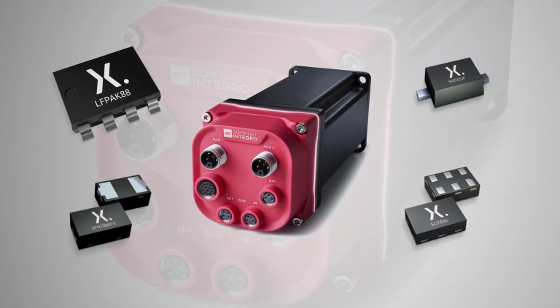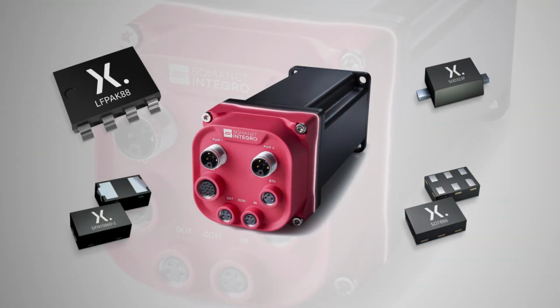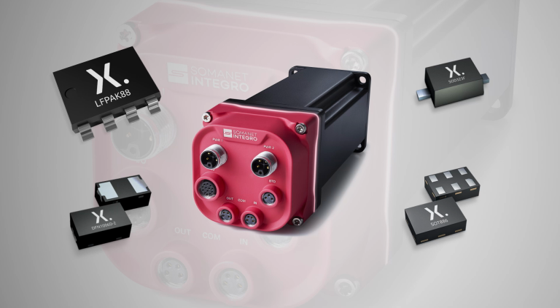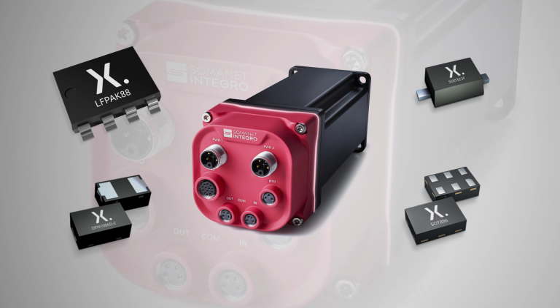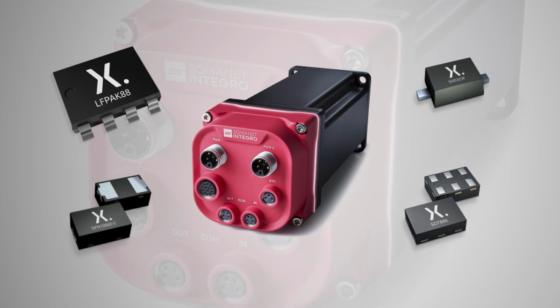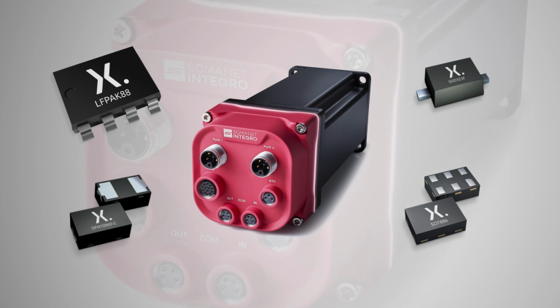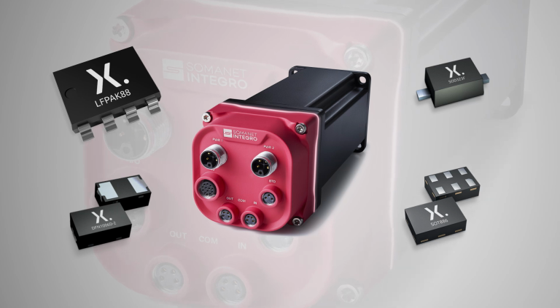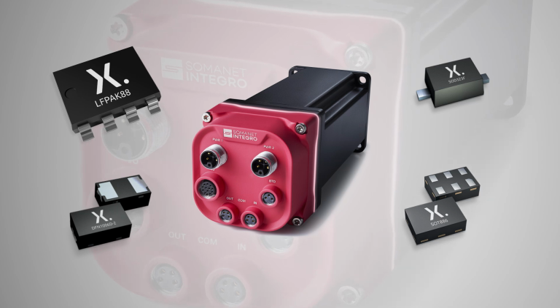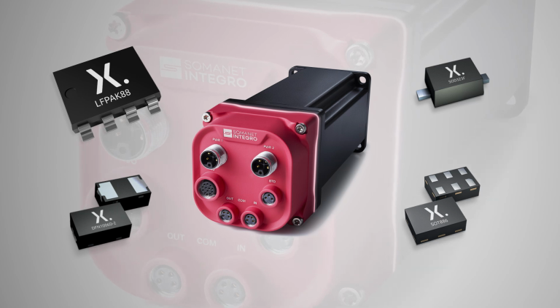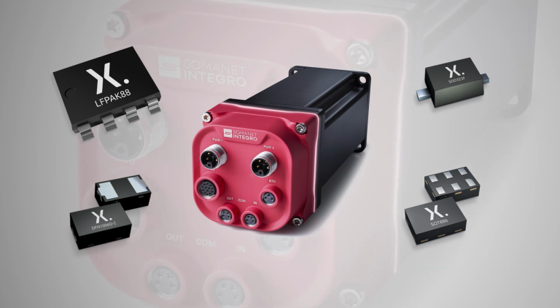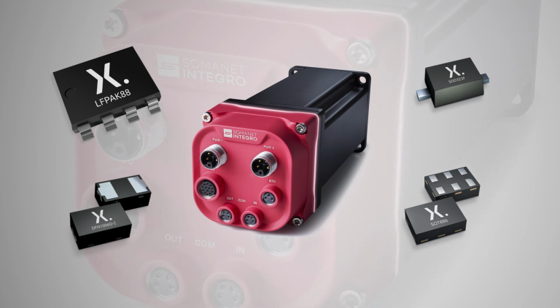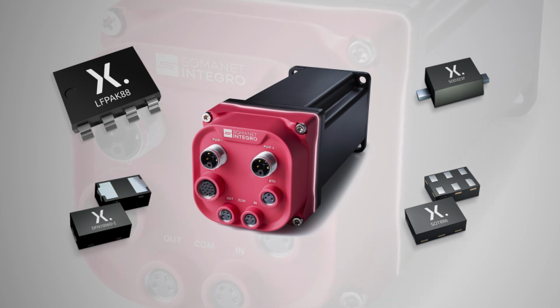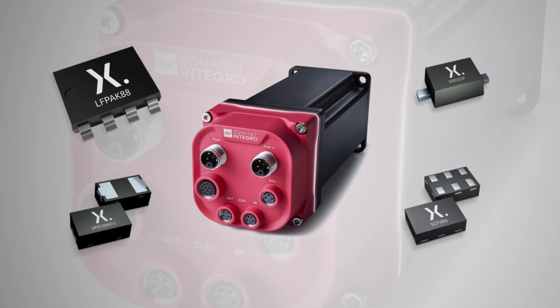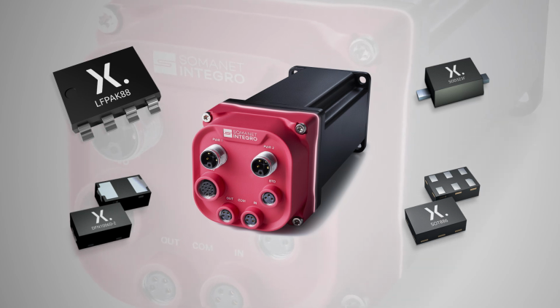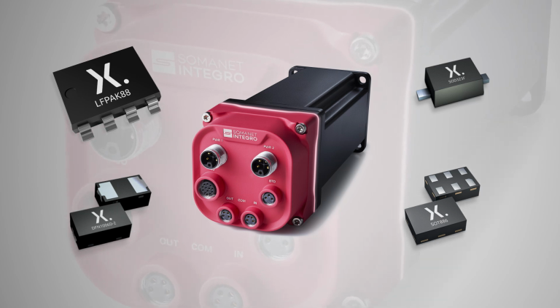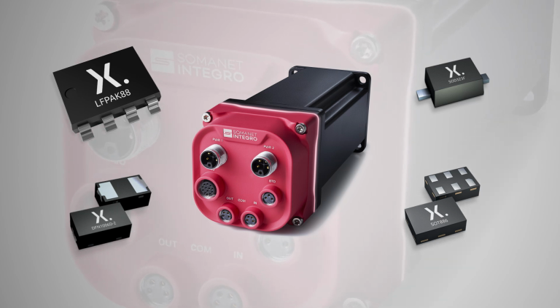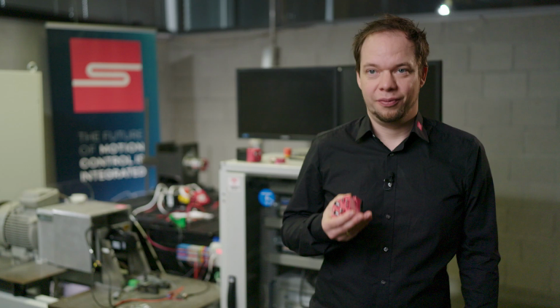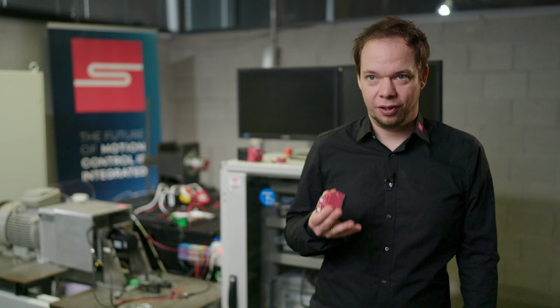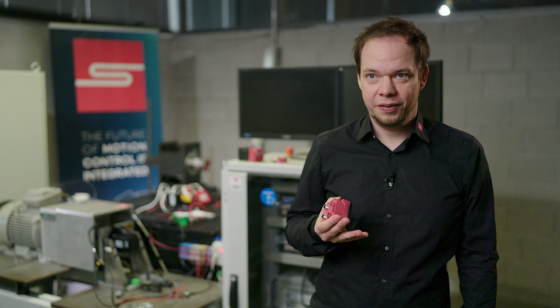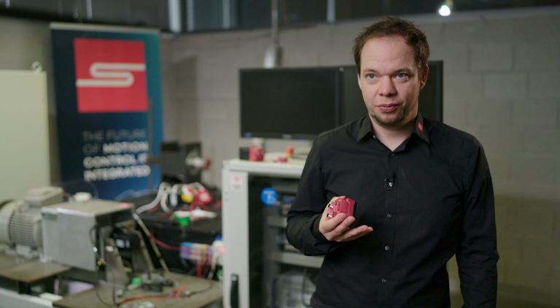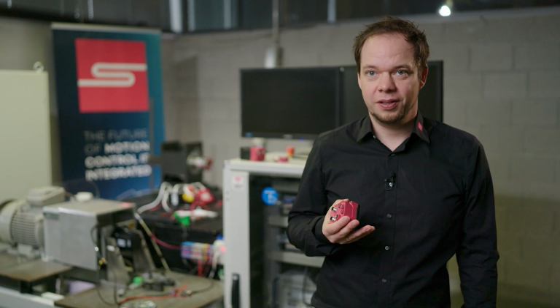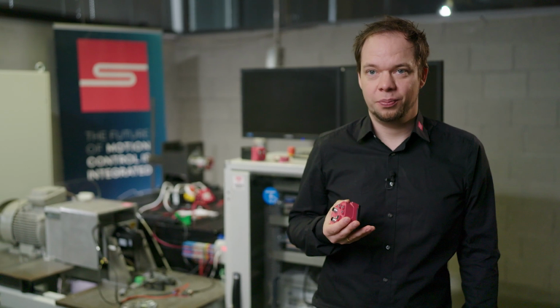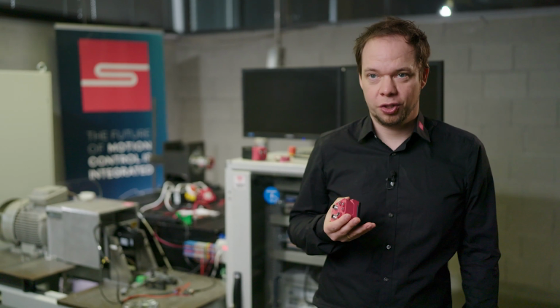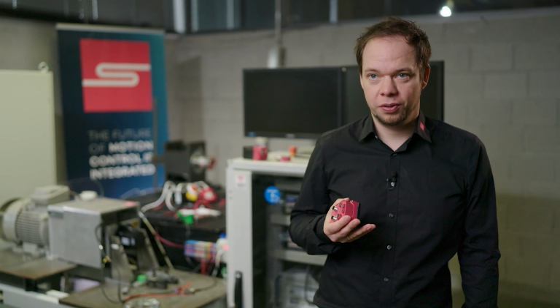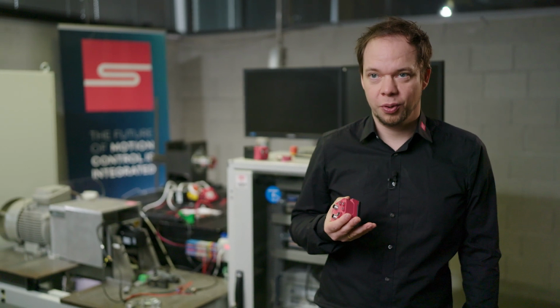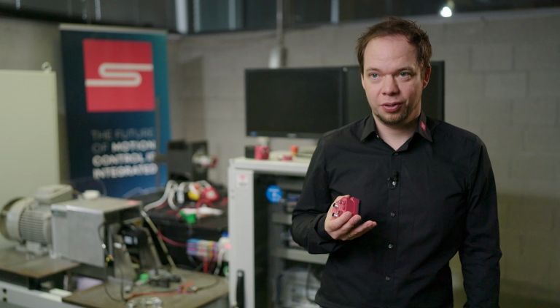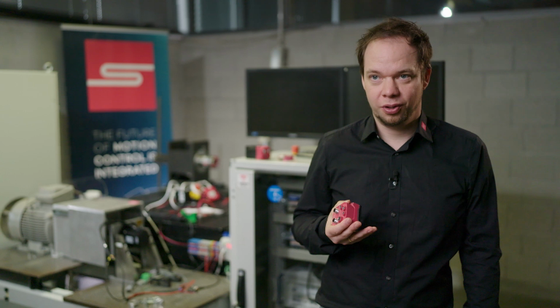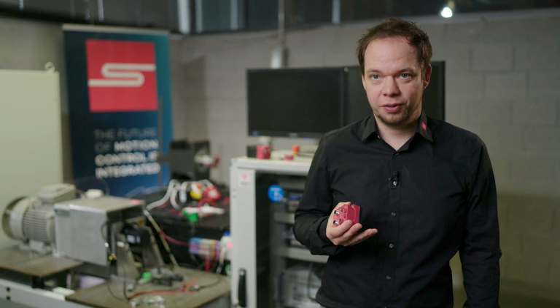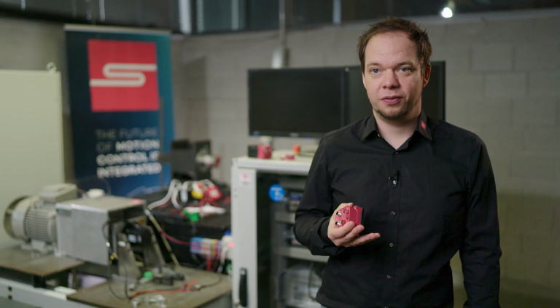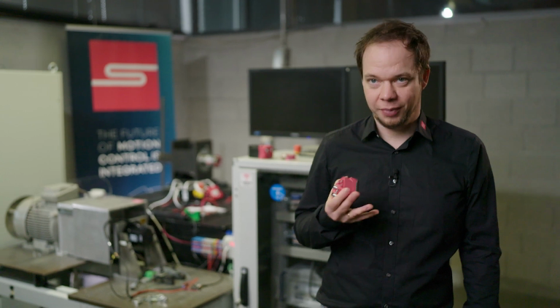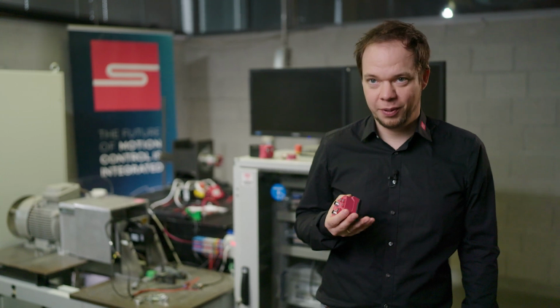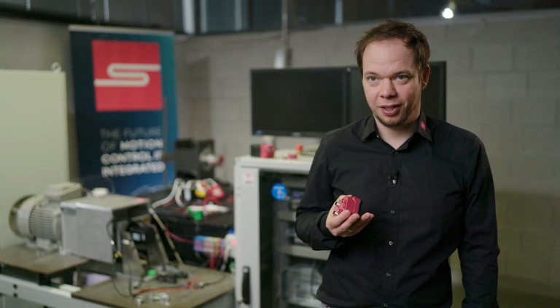To best serve our customers, we also need a secure supply chain. For all of these reasons, we chose the motor control MOSFETs from Nixperia.